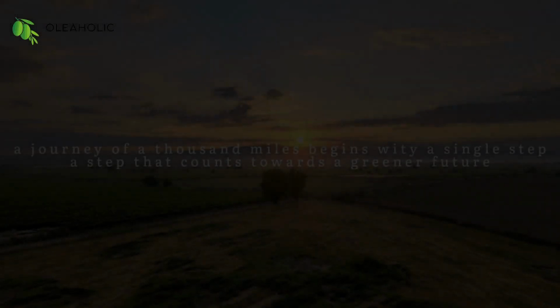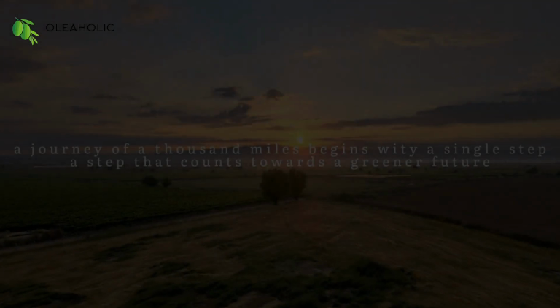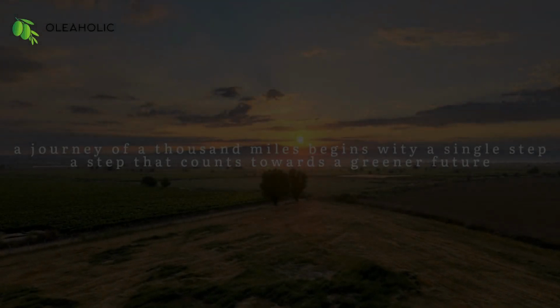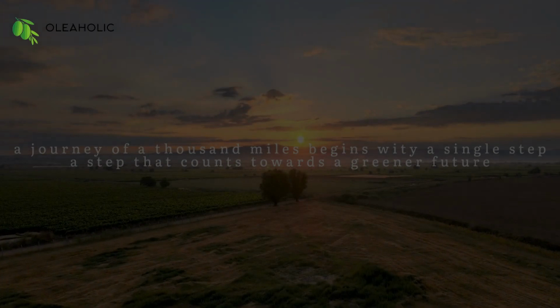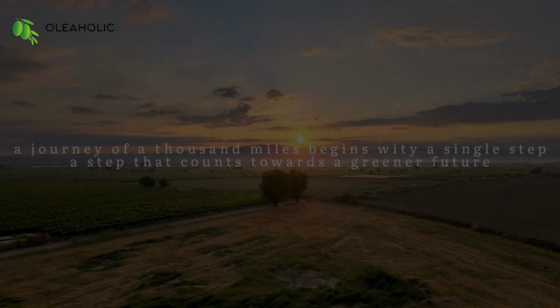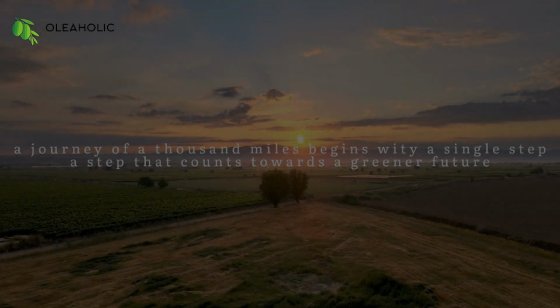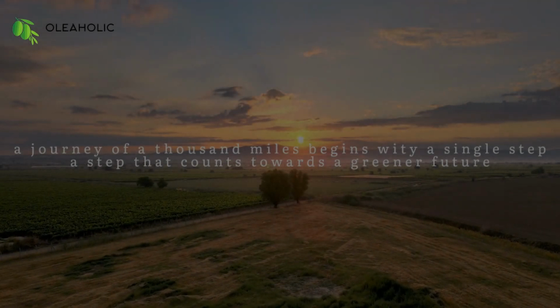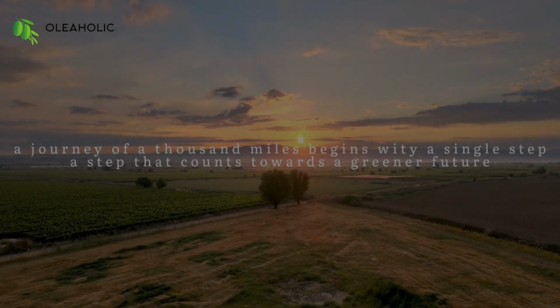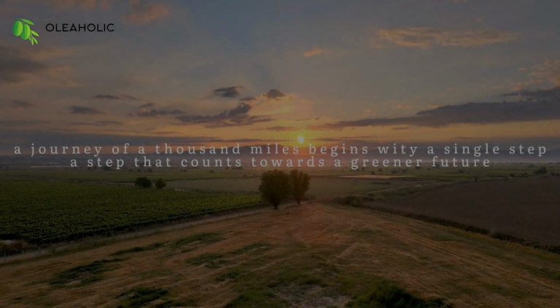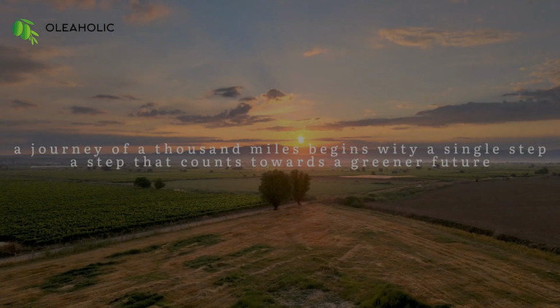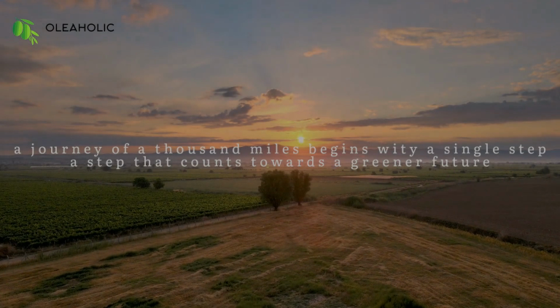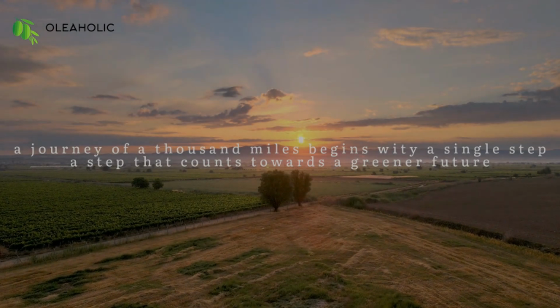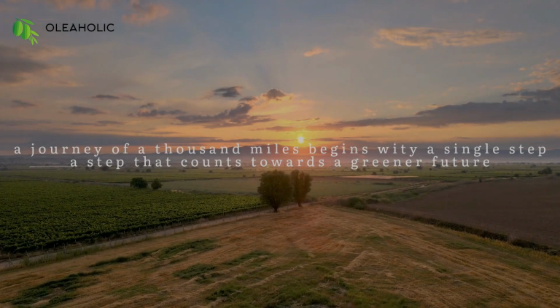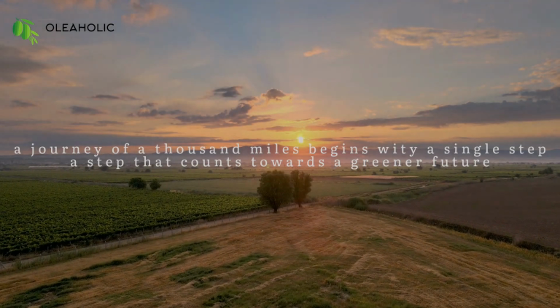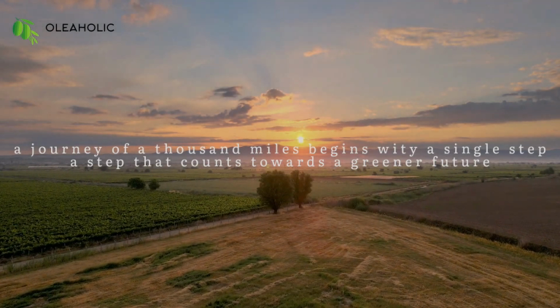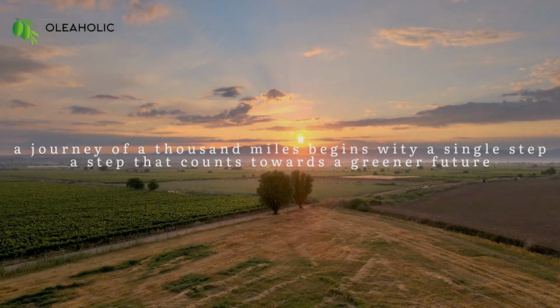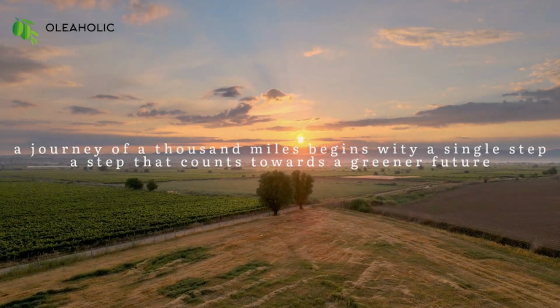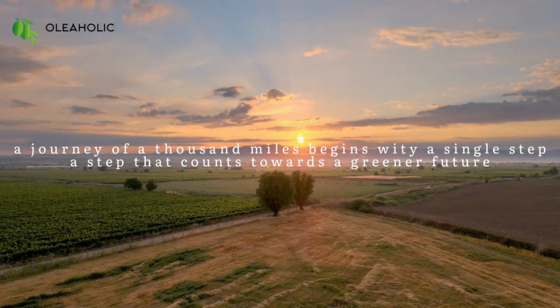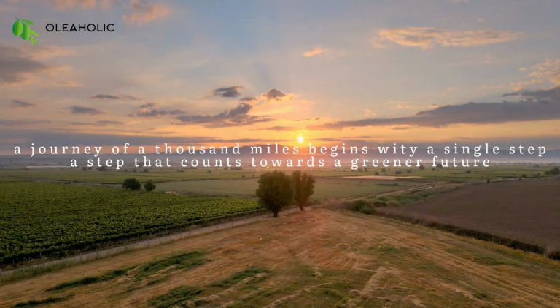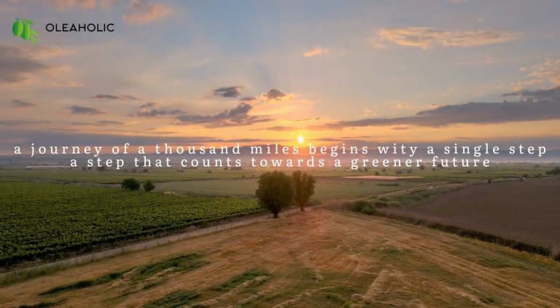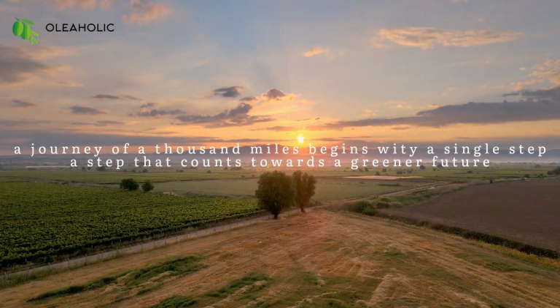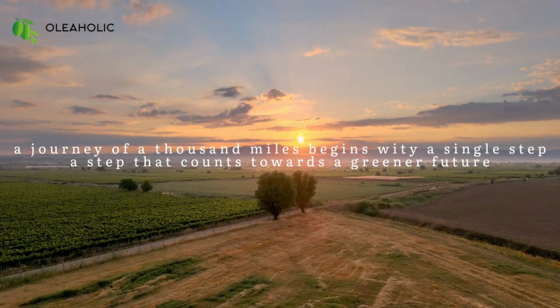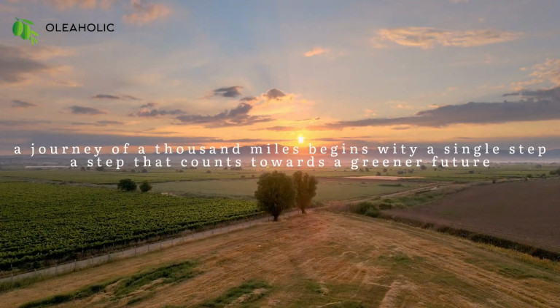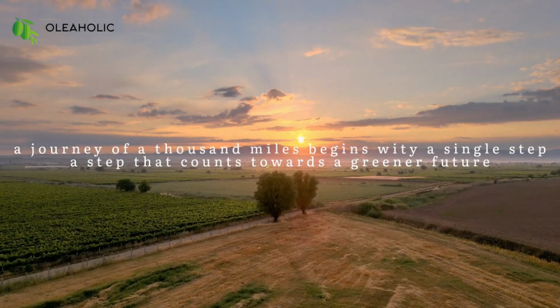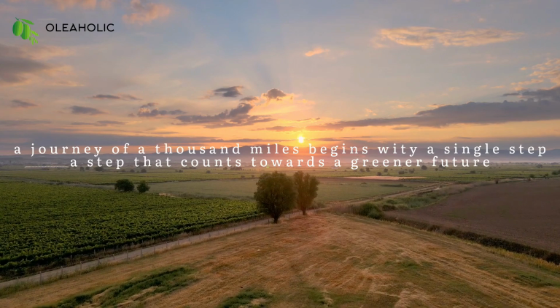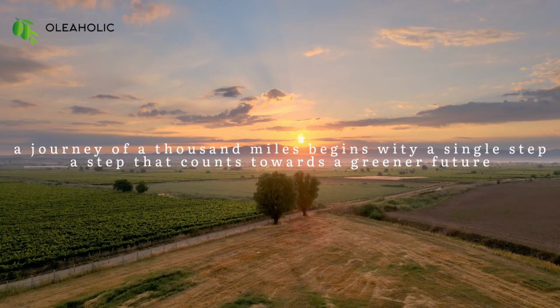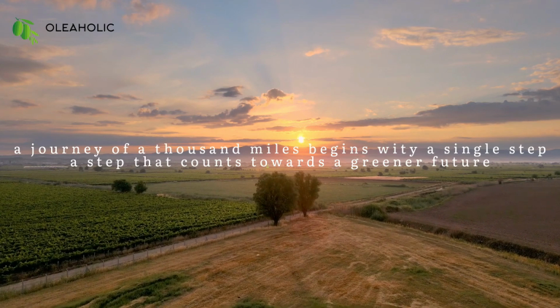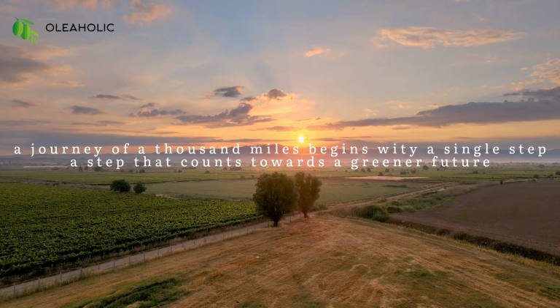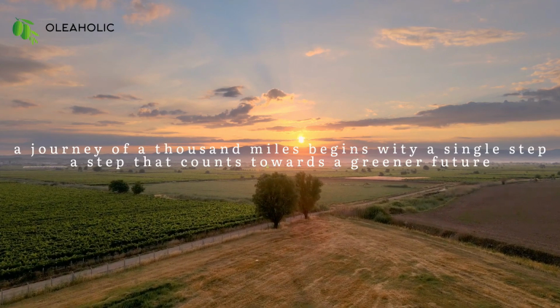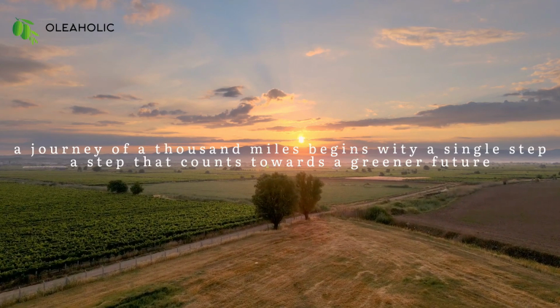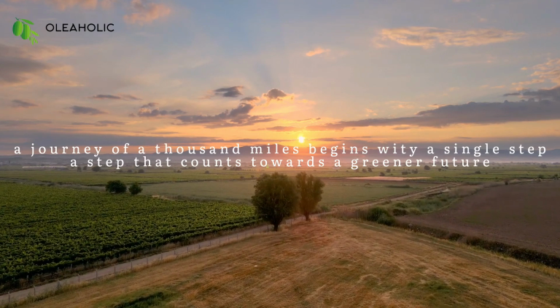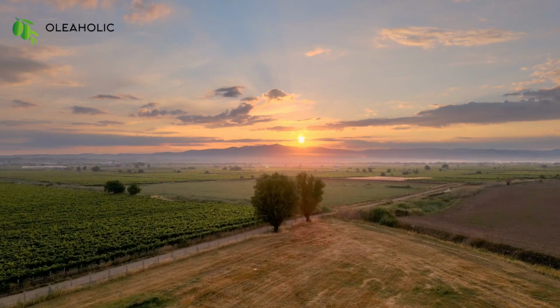And remember, a journey of a thousand miles begins with a single step — a step that counts towards a greener future.